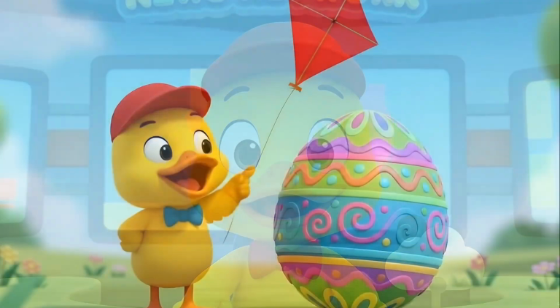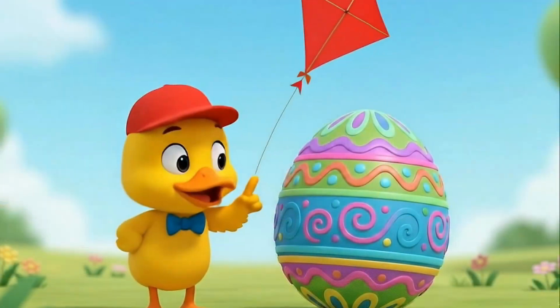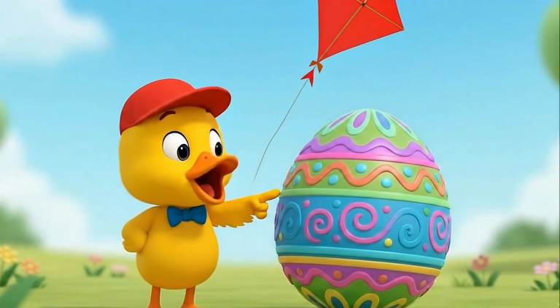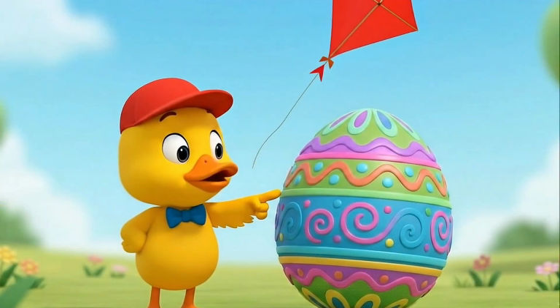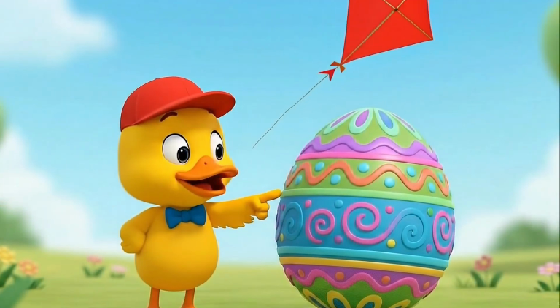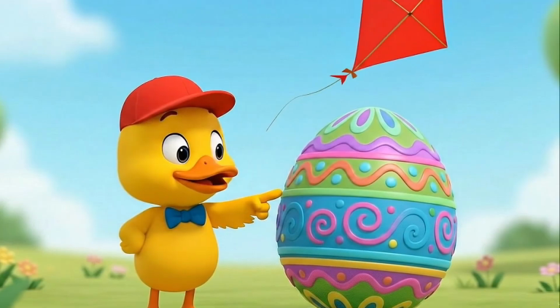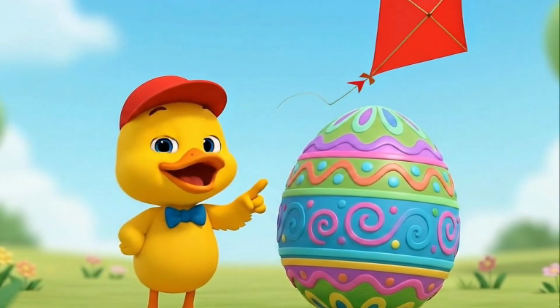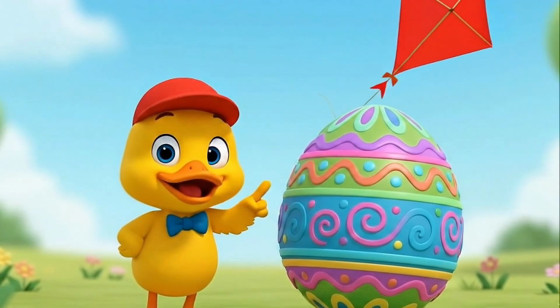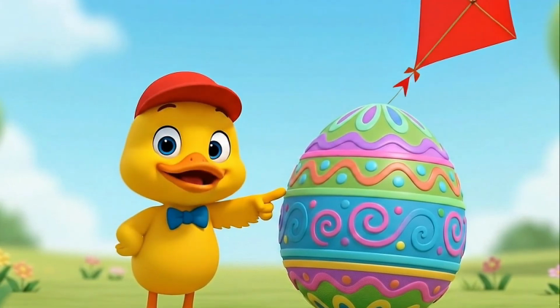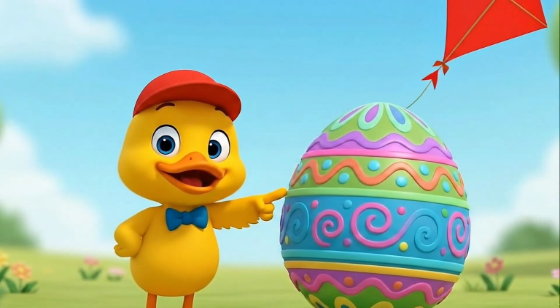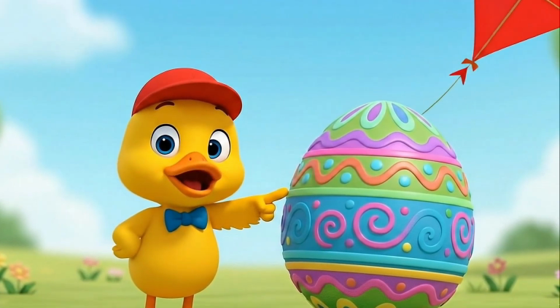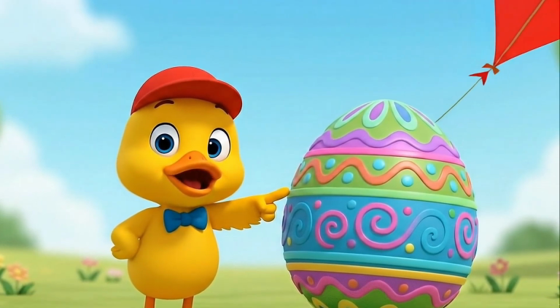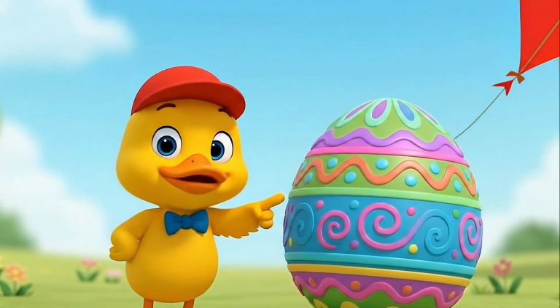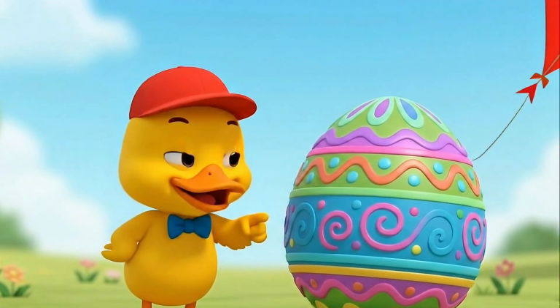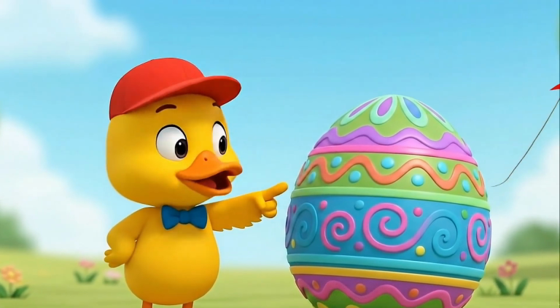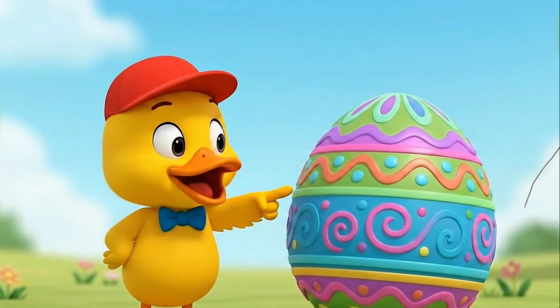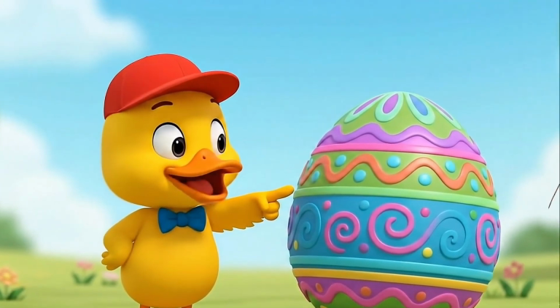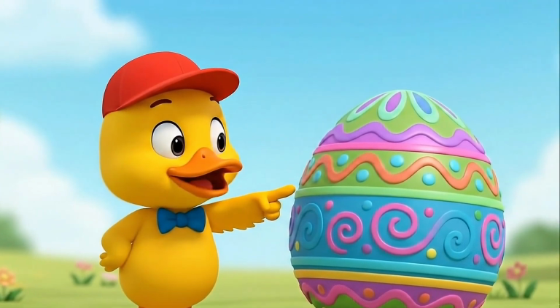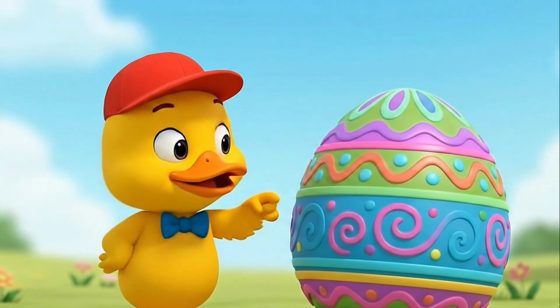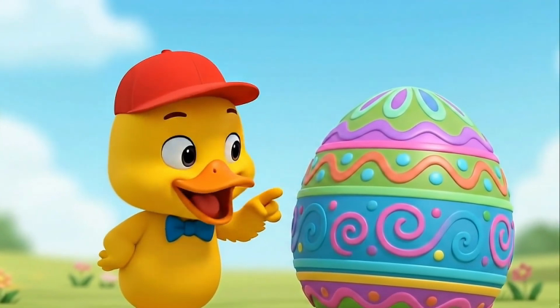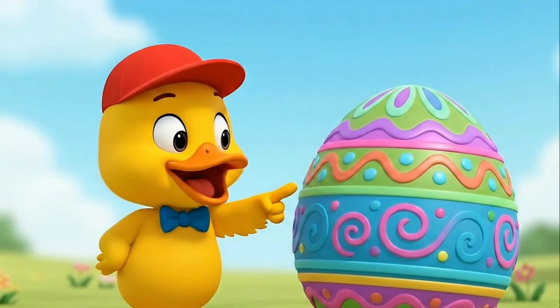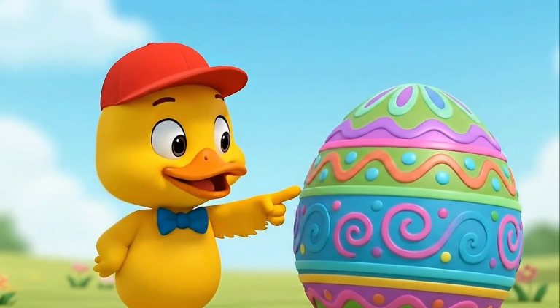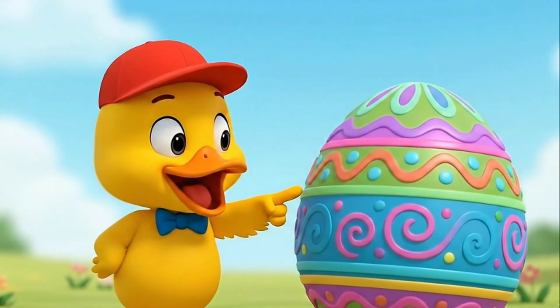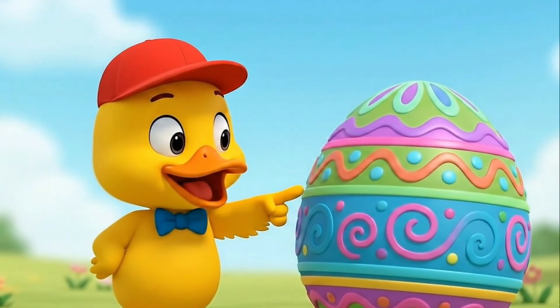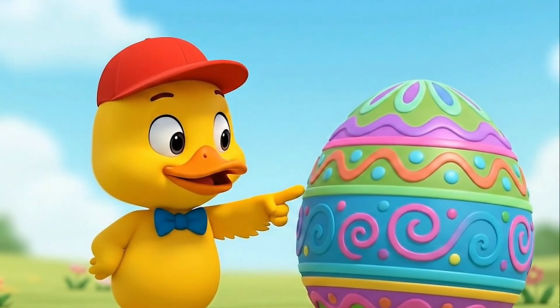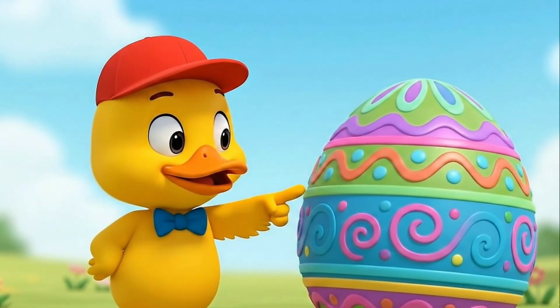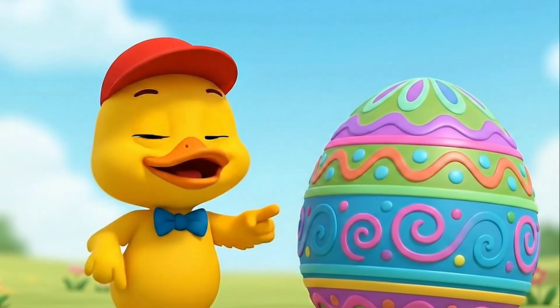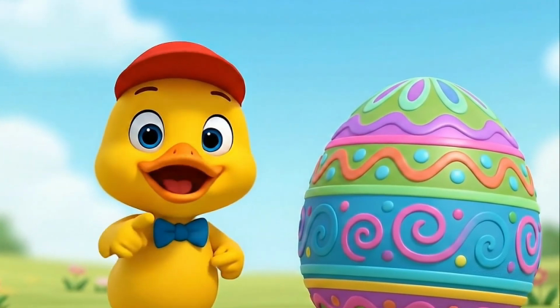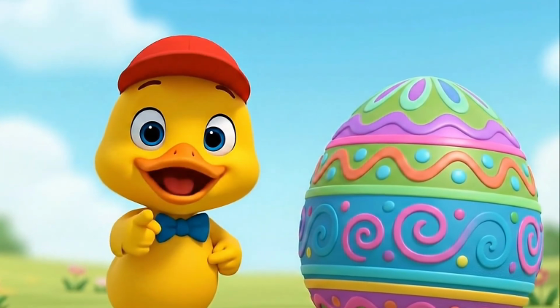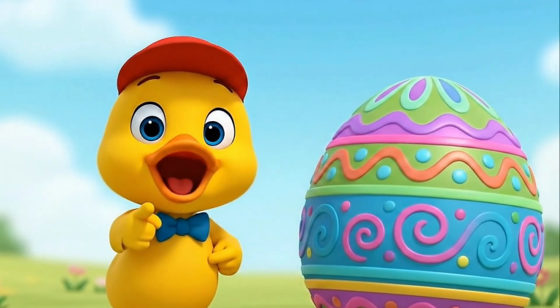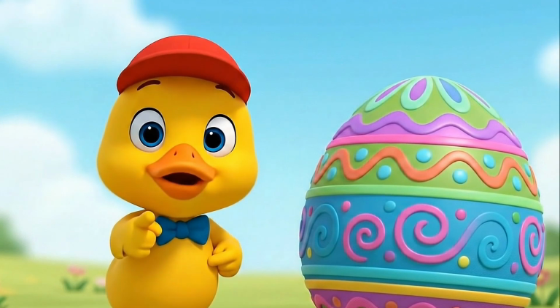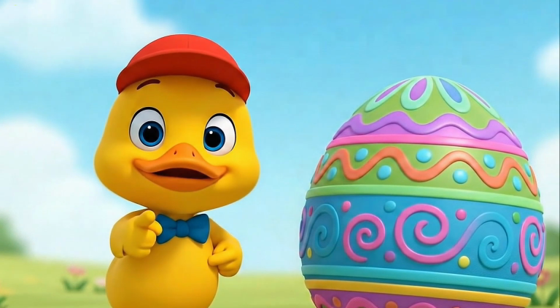Here's an oval. It looks like a circle, but it's stretched out, kind of like this egg. Can you say oval?